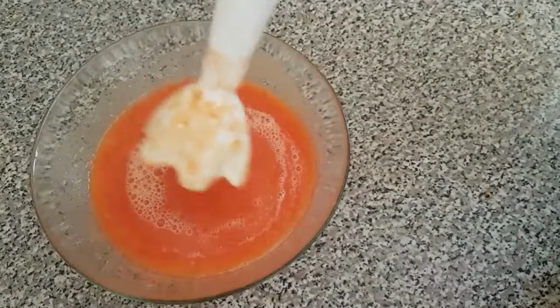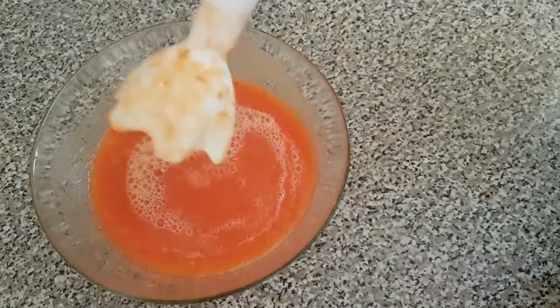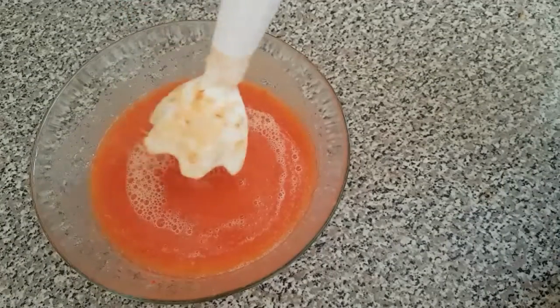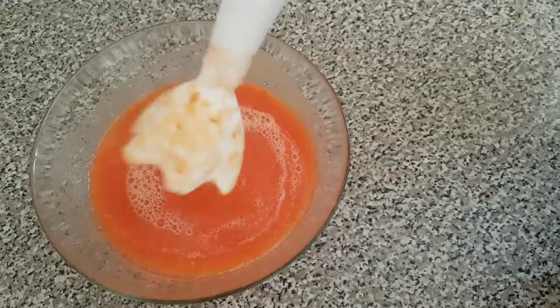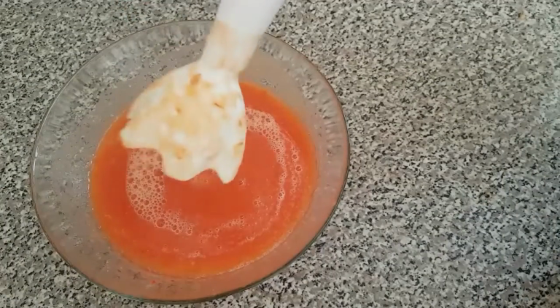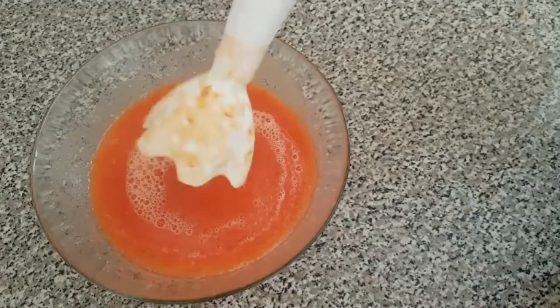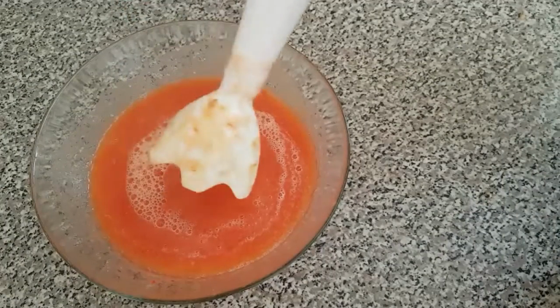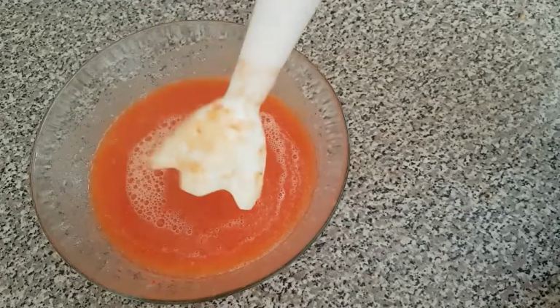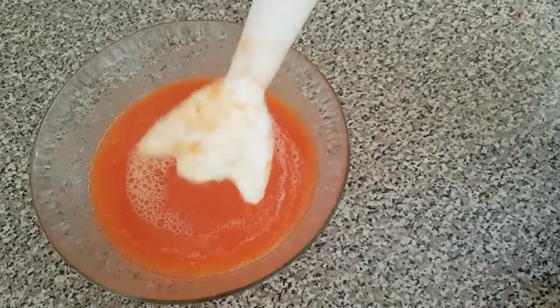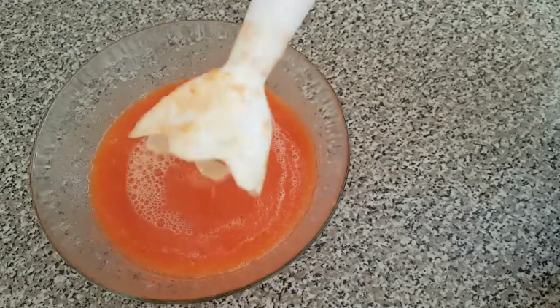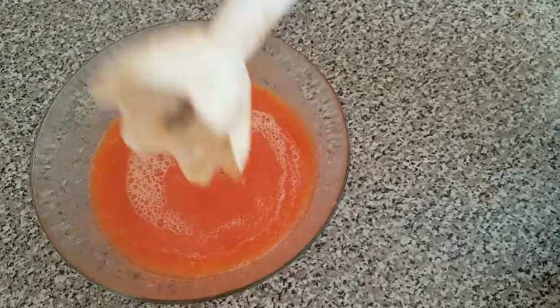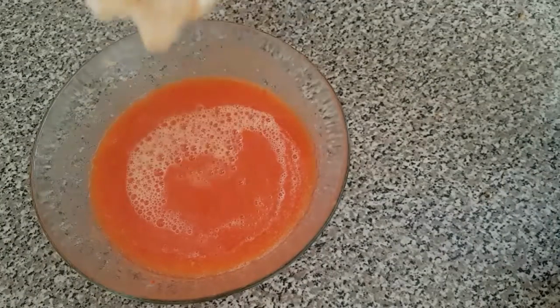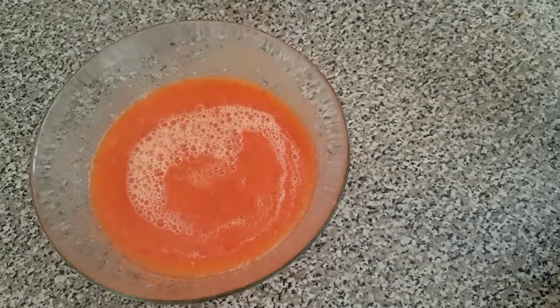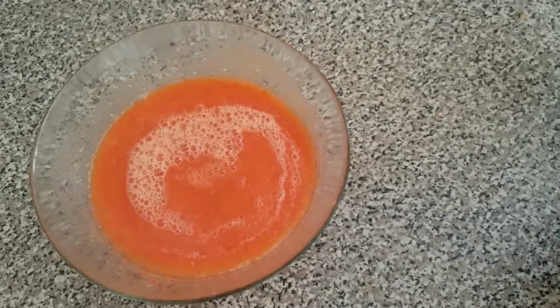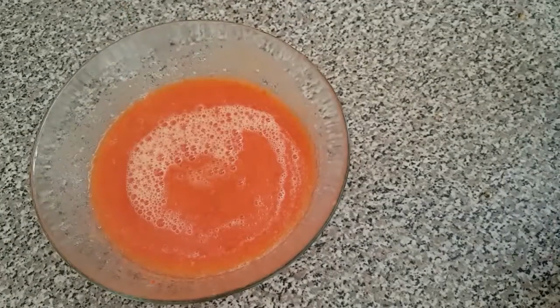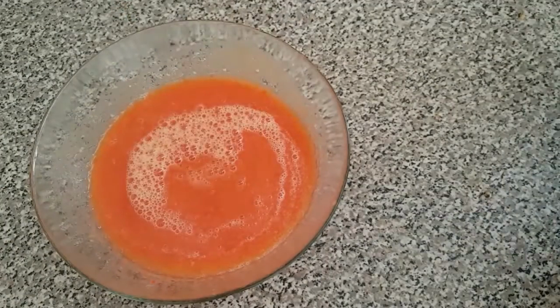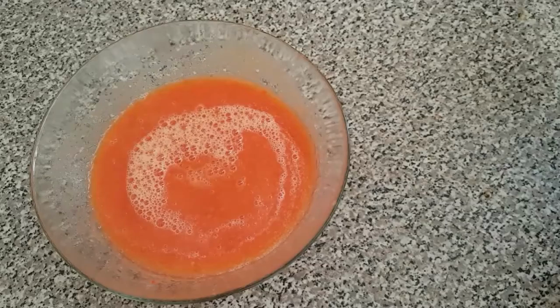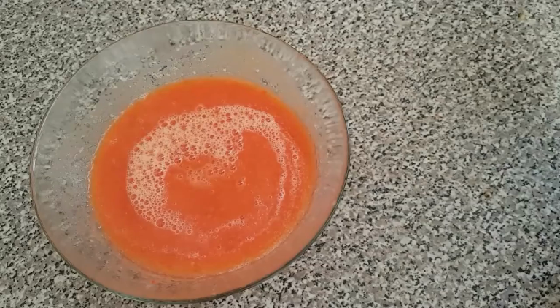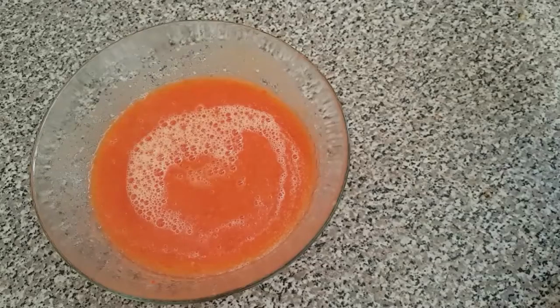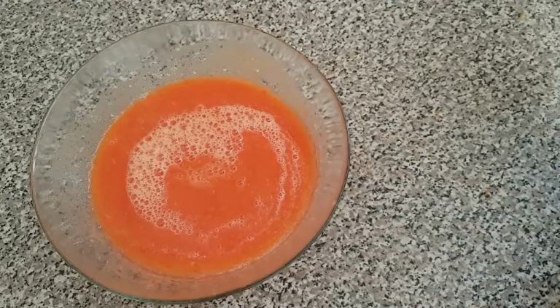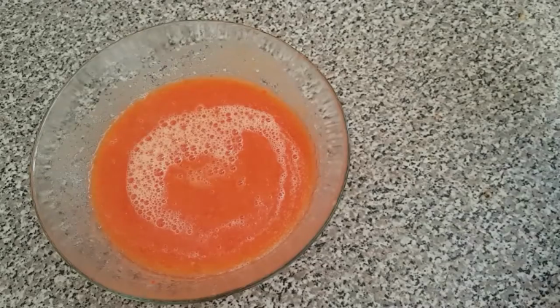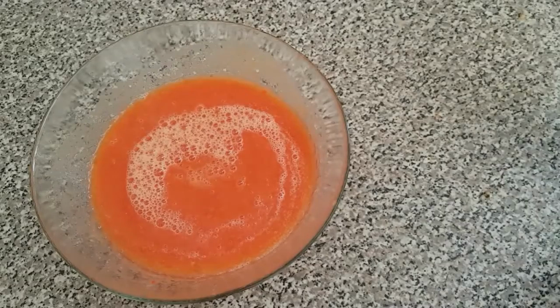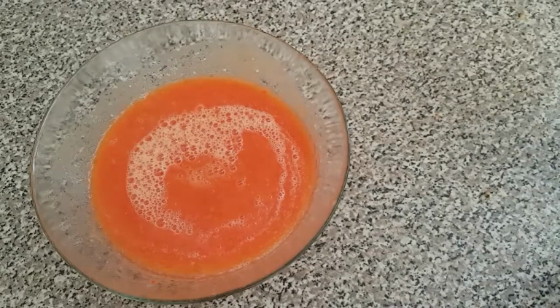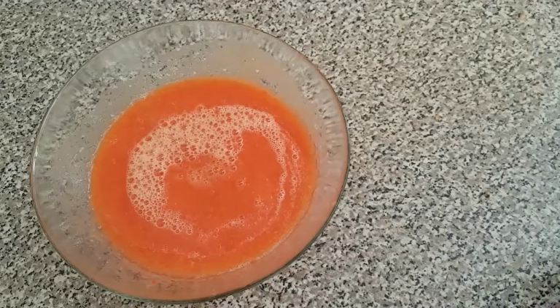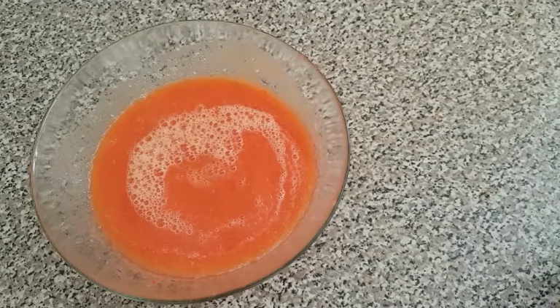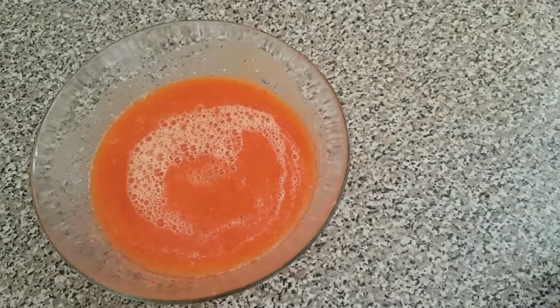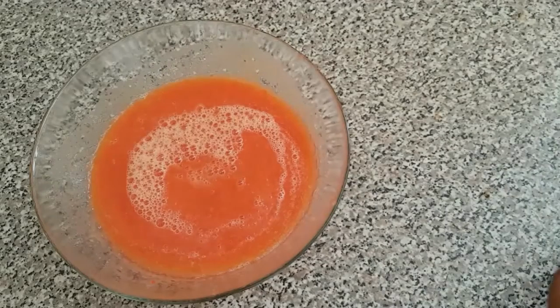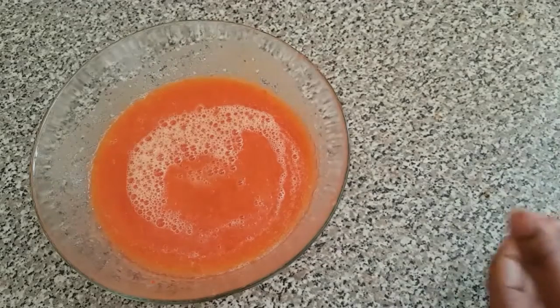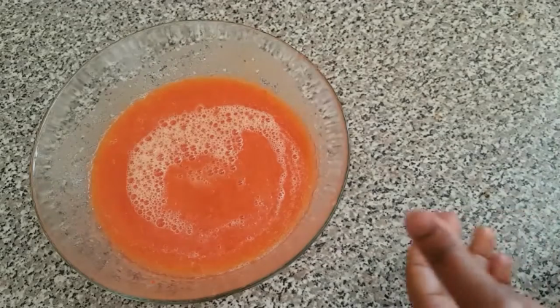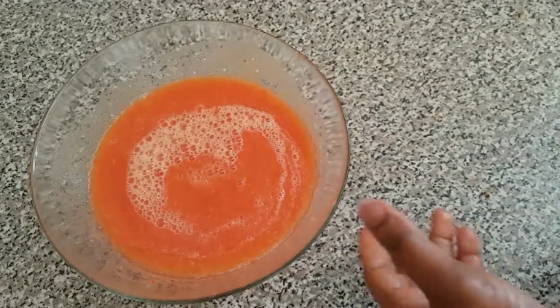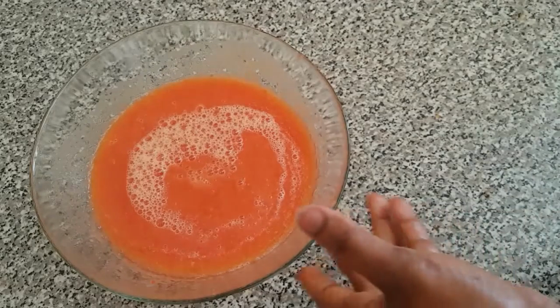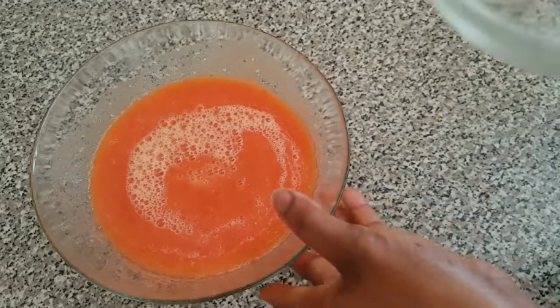You can see I've finished blending the tomatoes. So I'm going to go ahead and filter it now.